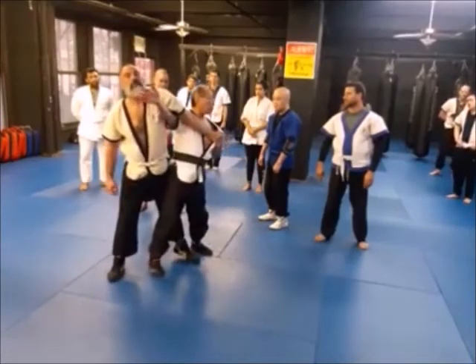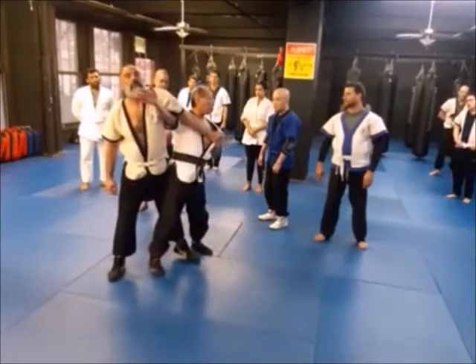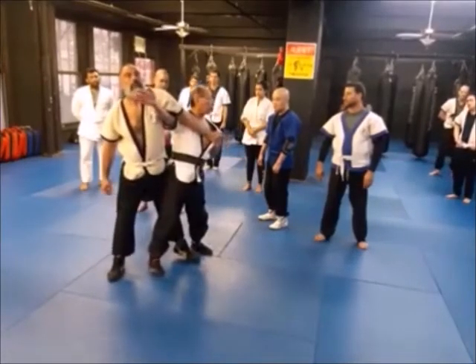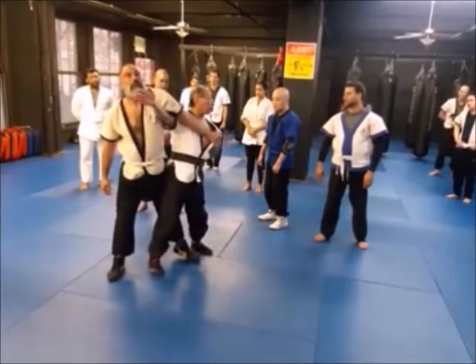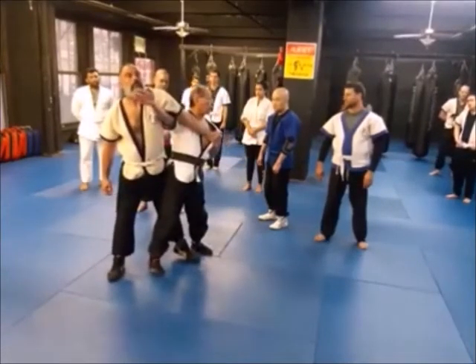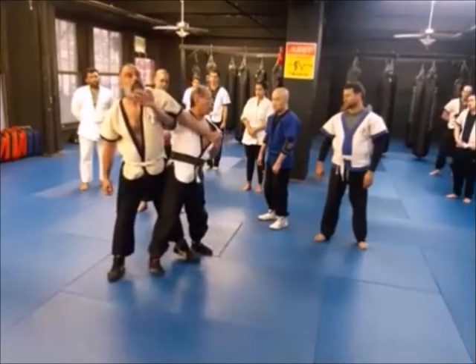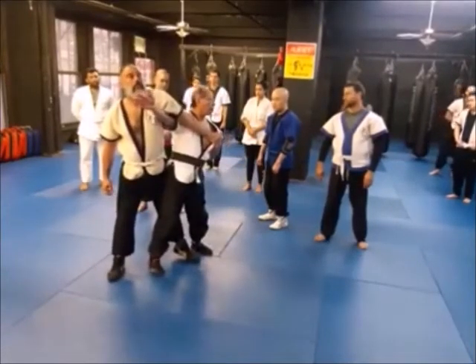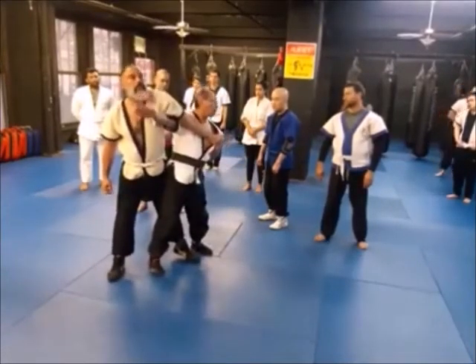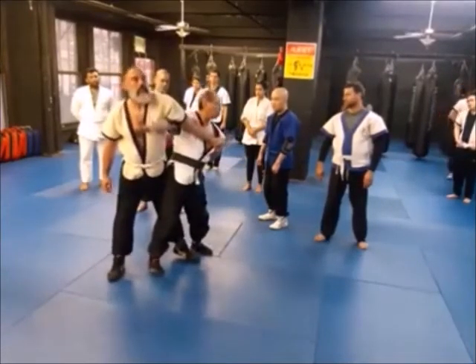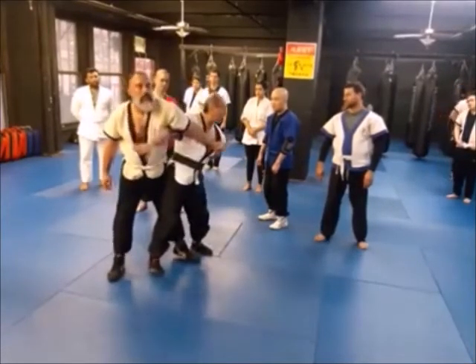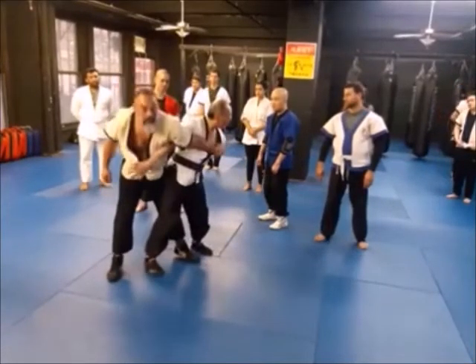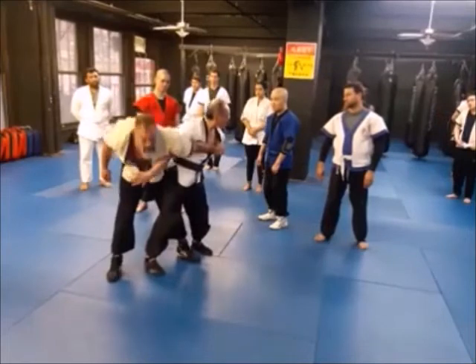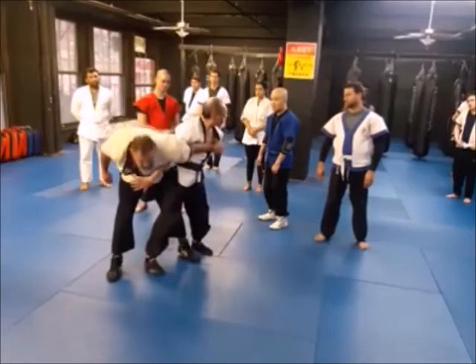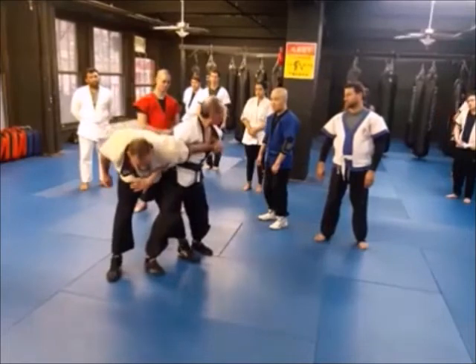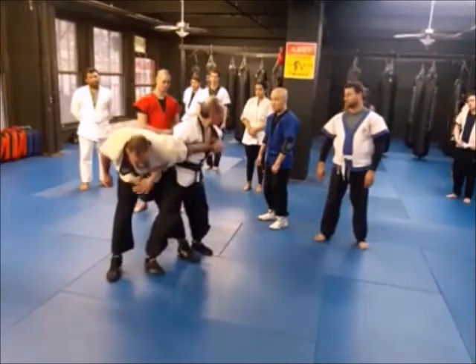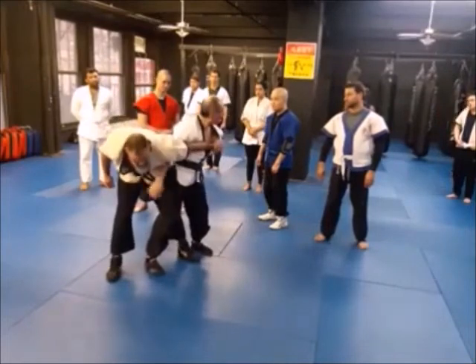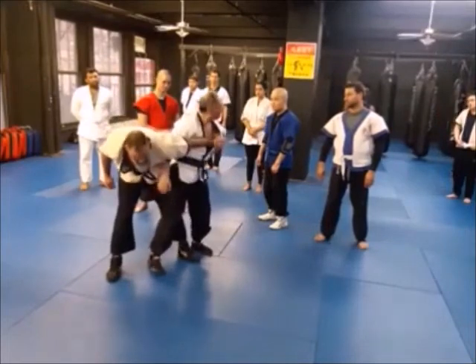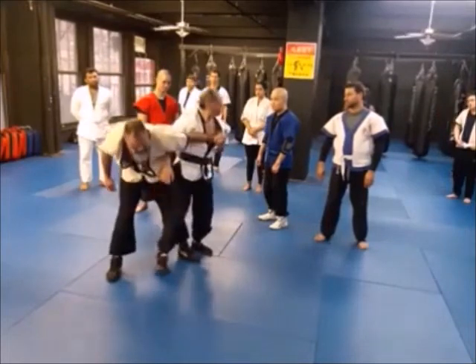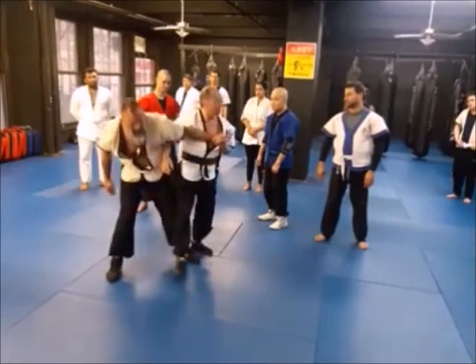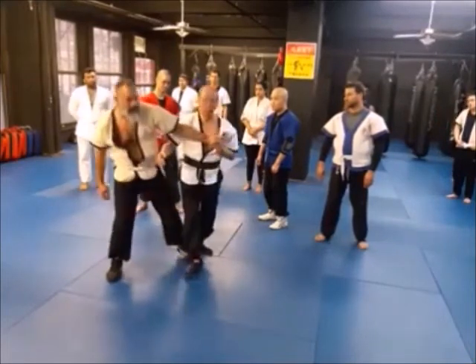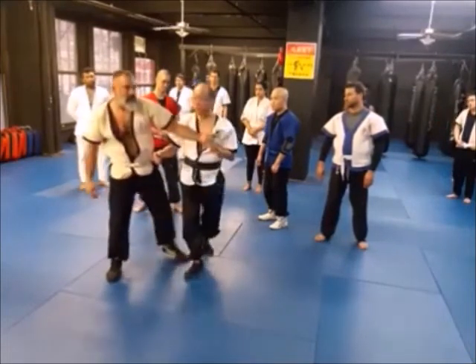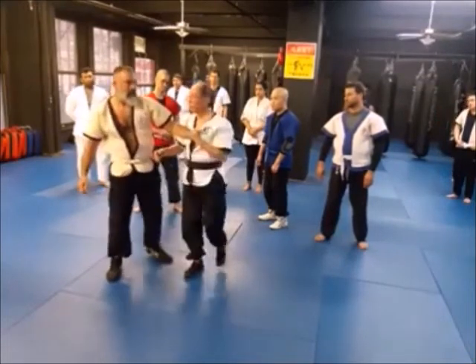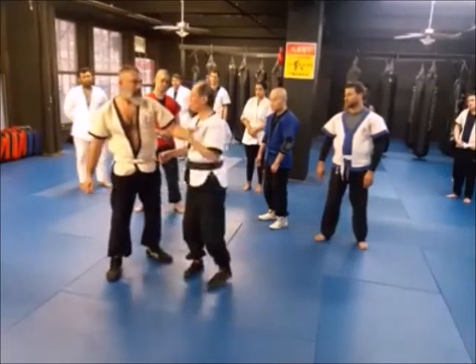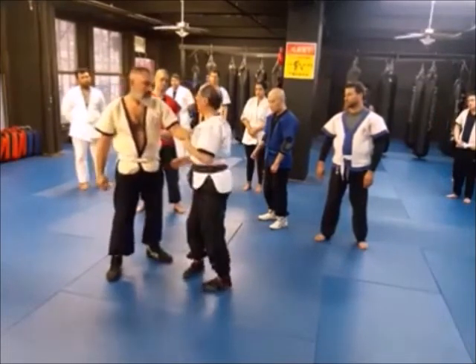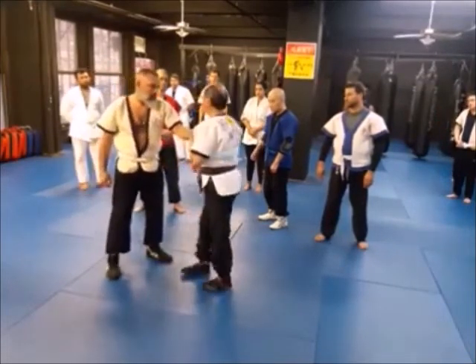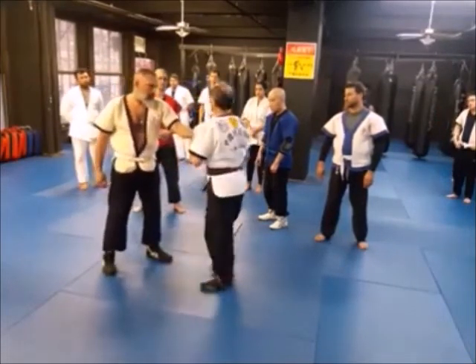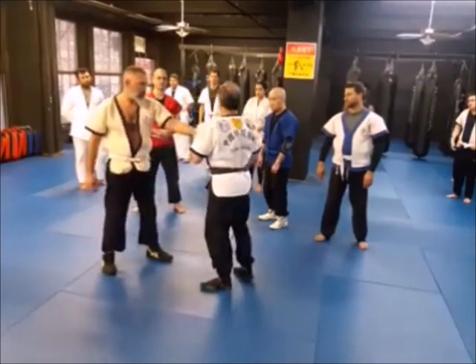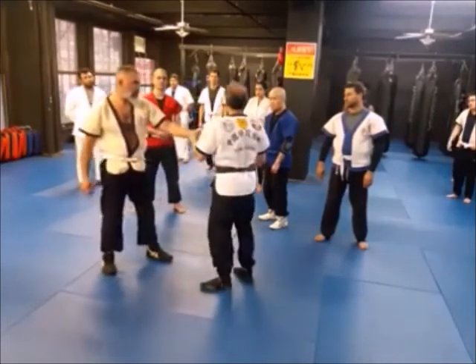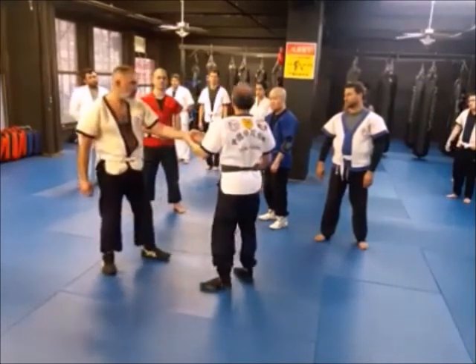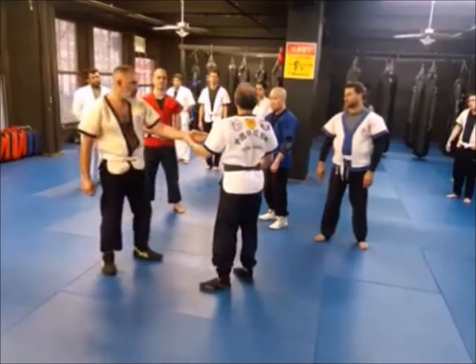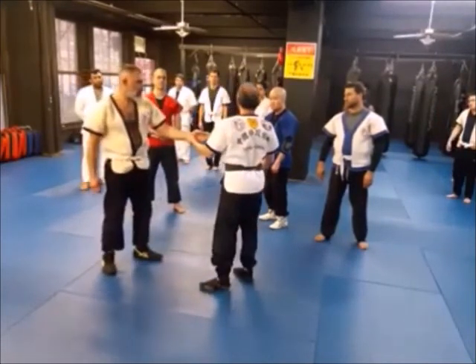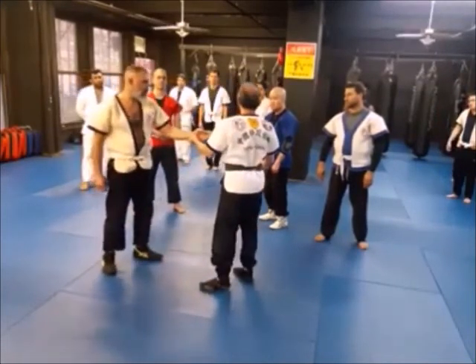Instead of getting up — the body is cranky — you're going to have to throw it without having a great grip.